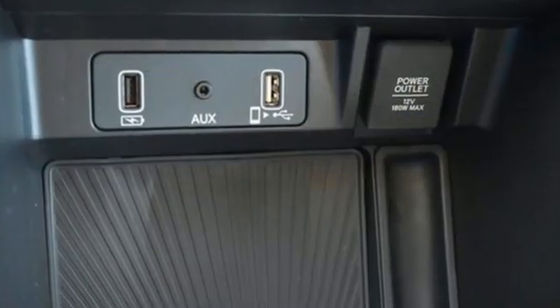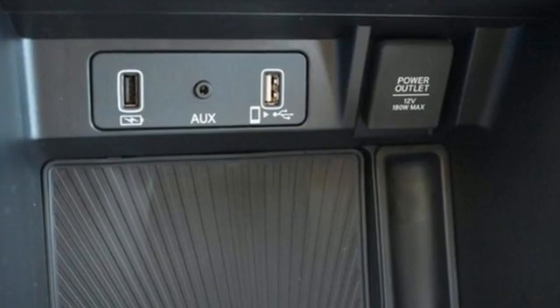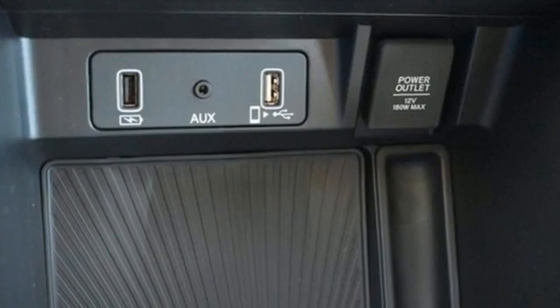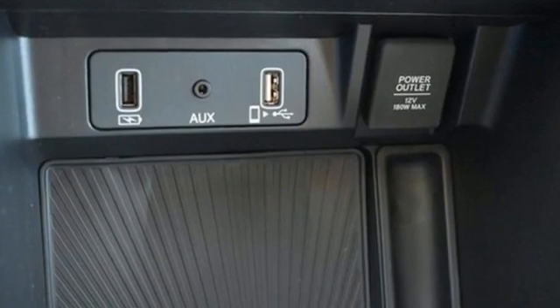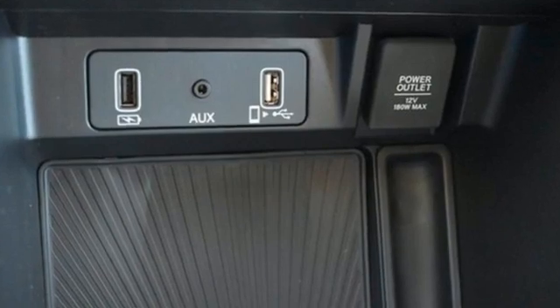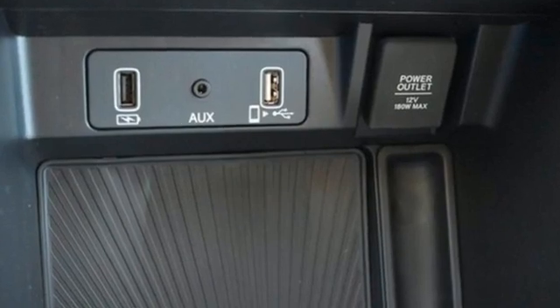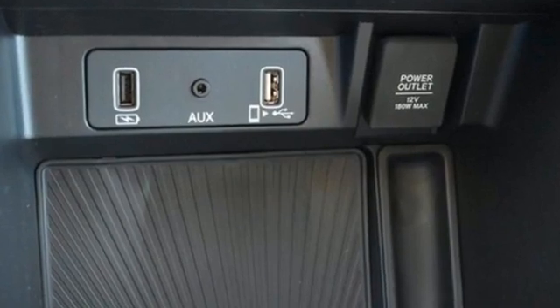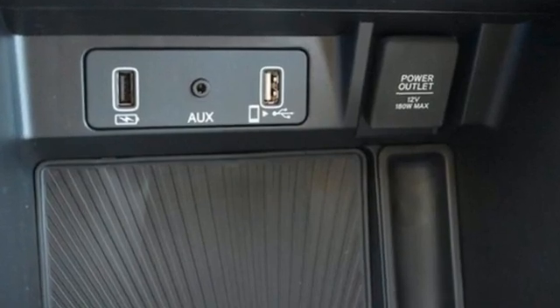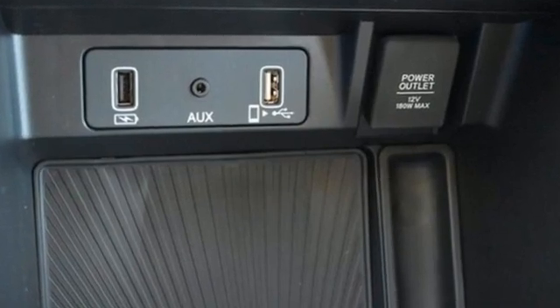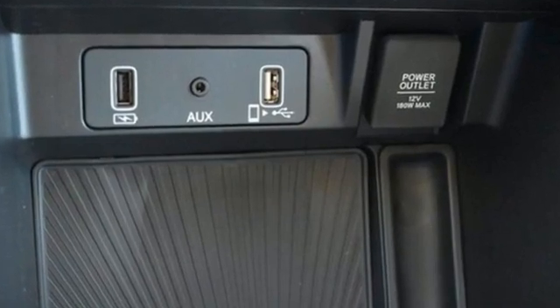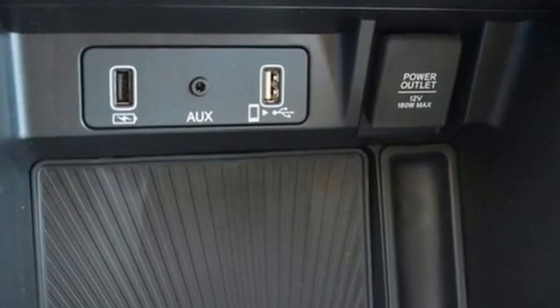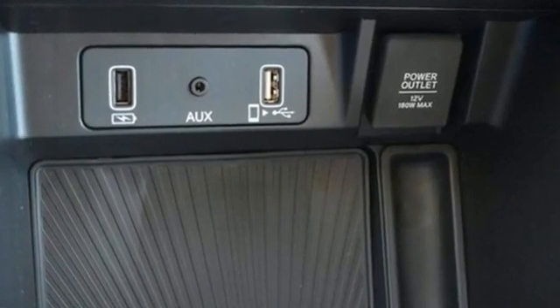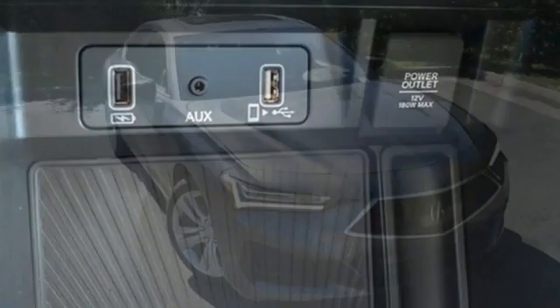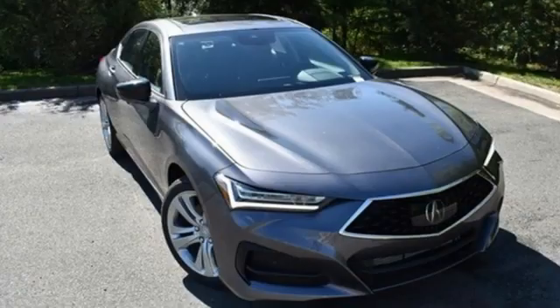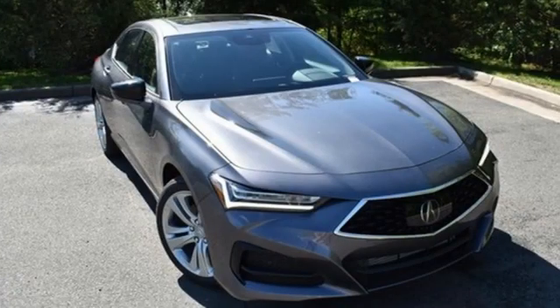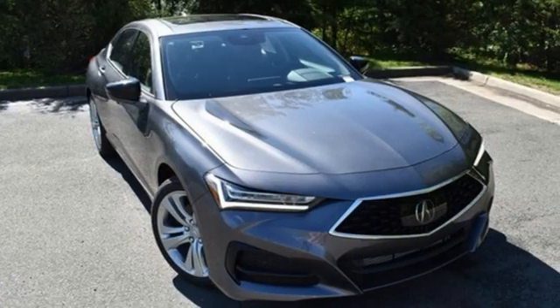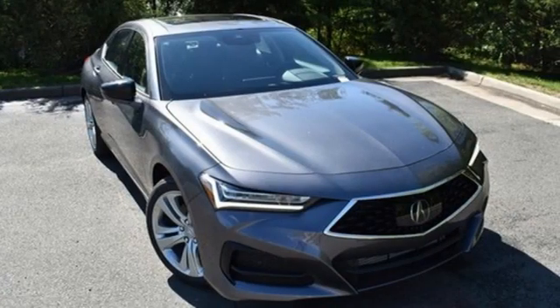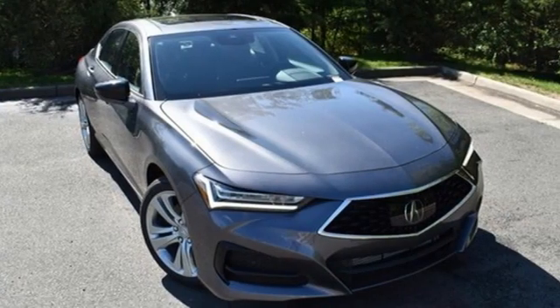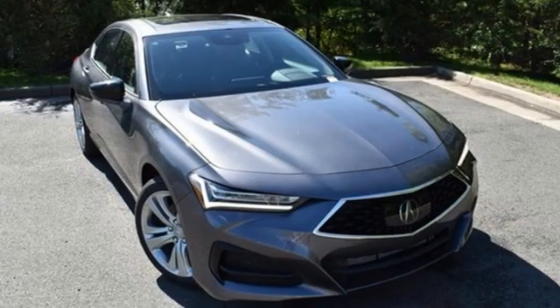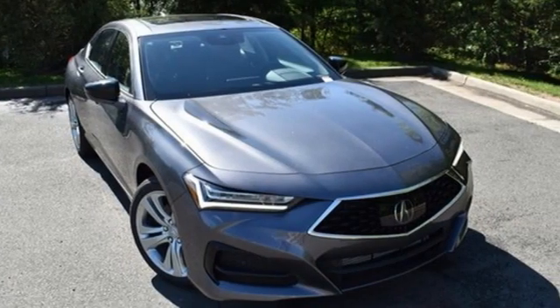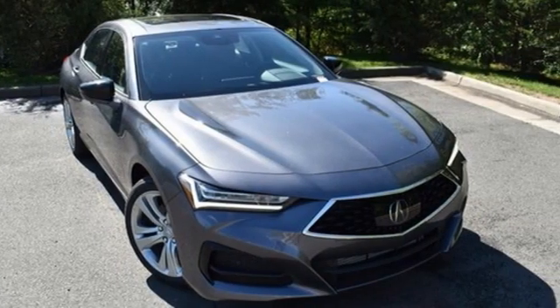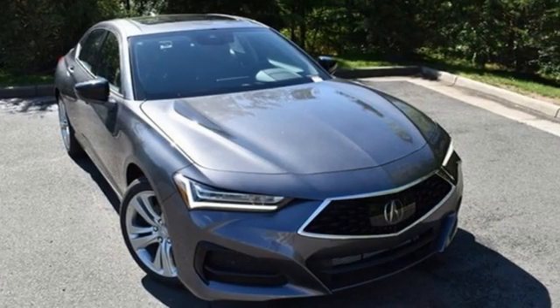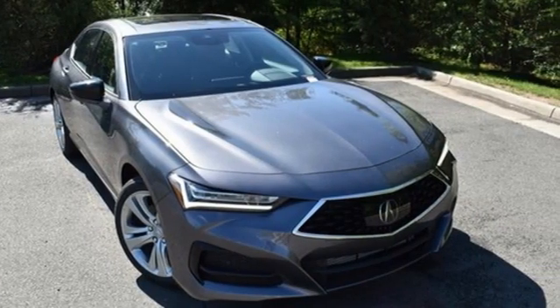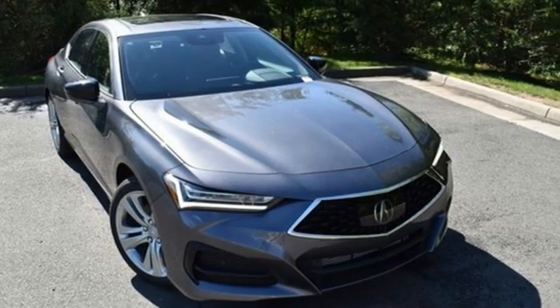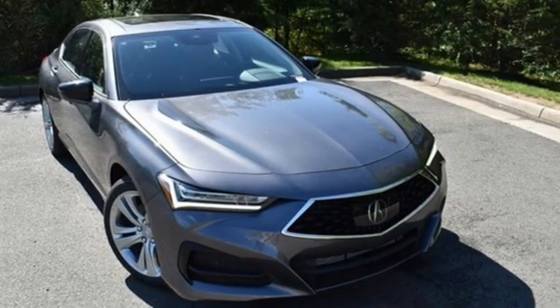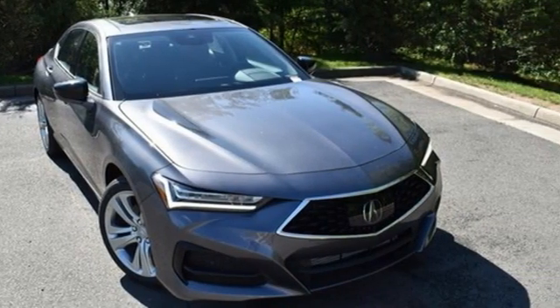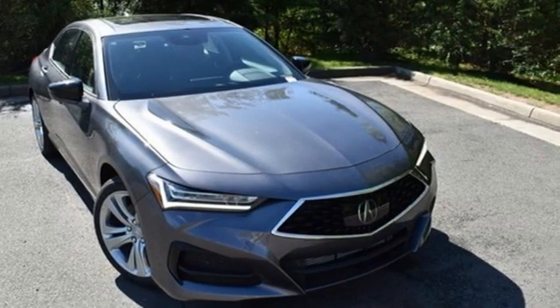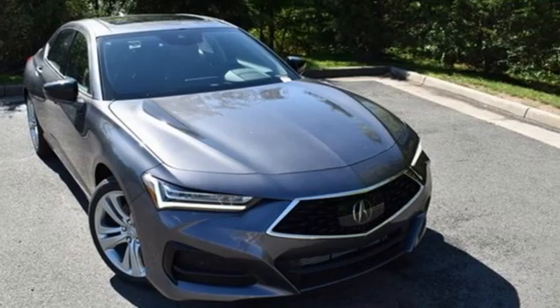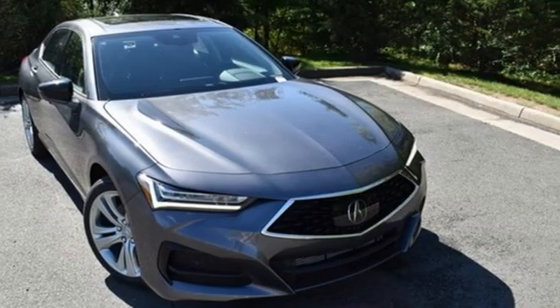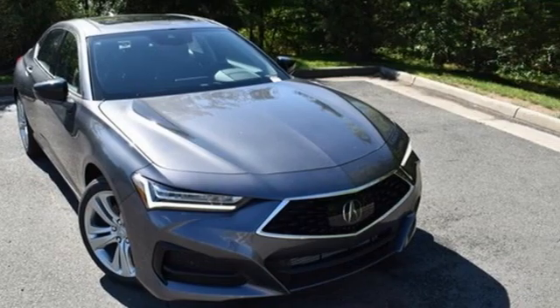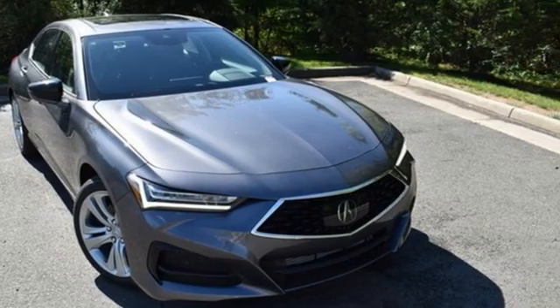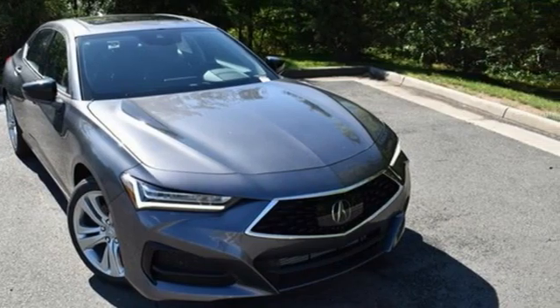Acura has a legacy of innovation — a legacy that continues here. Driving is believing. Test drive it today.